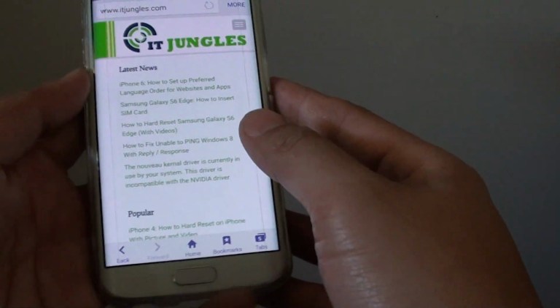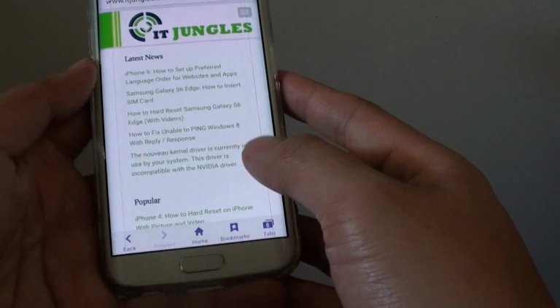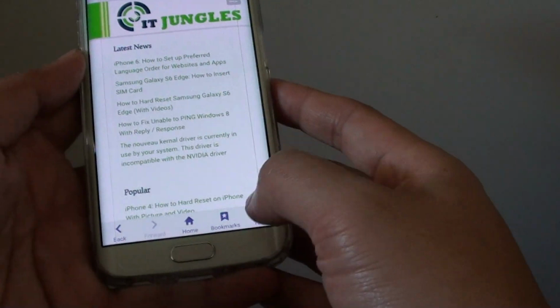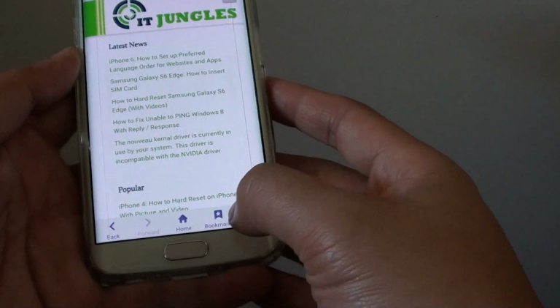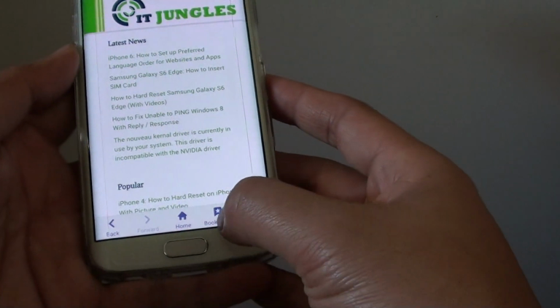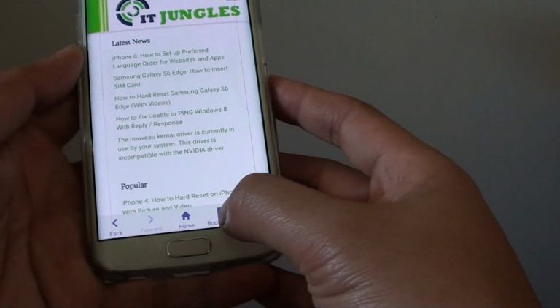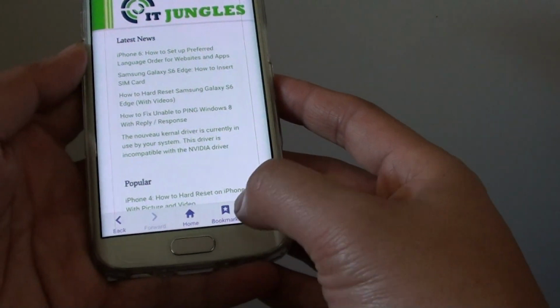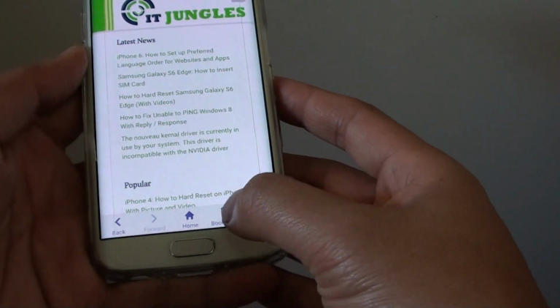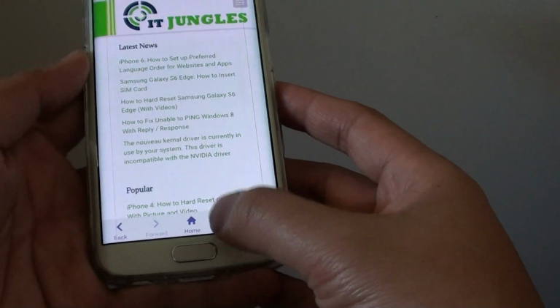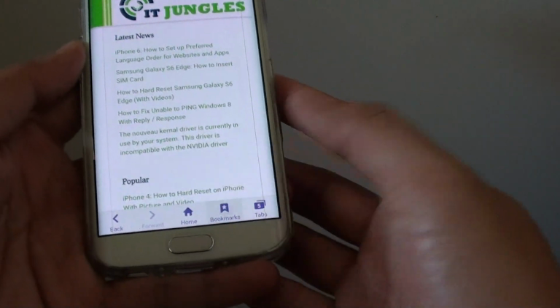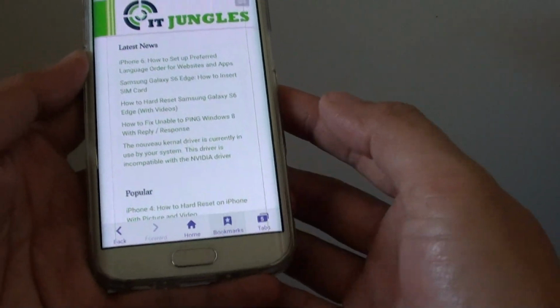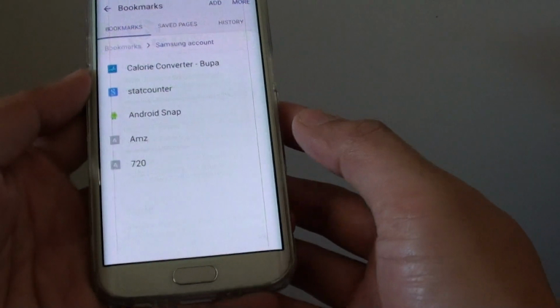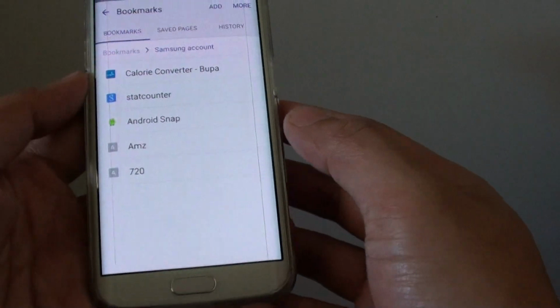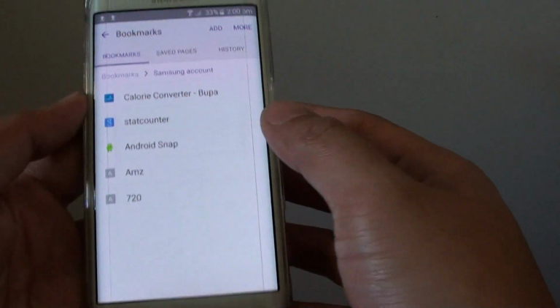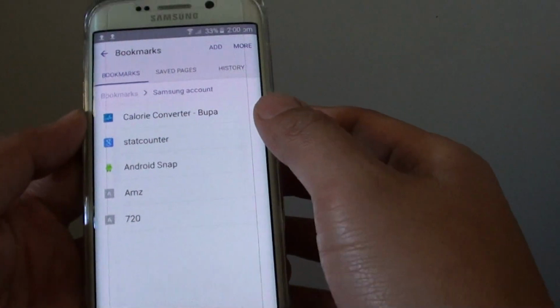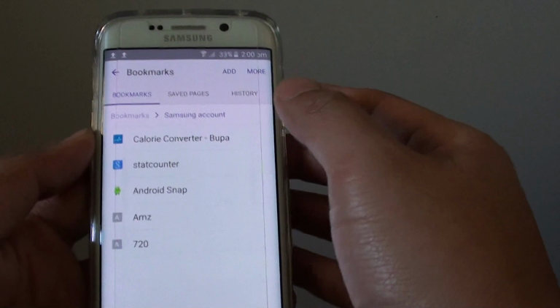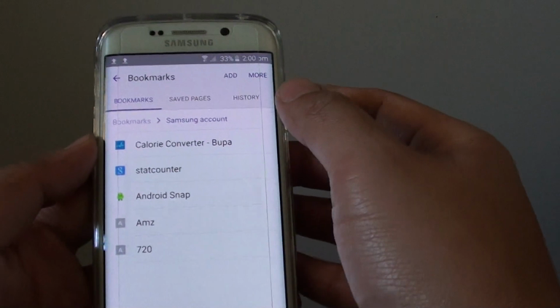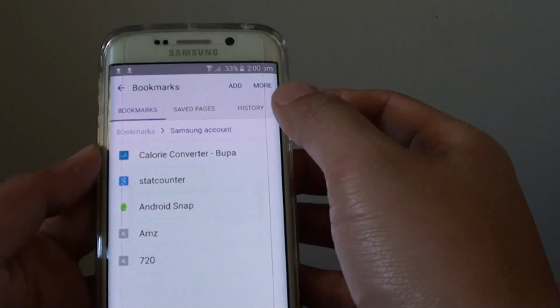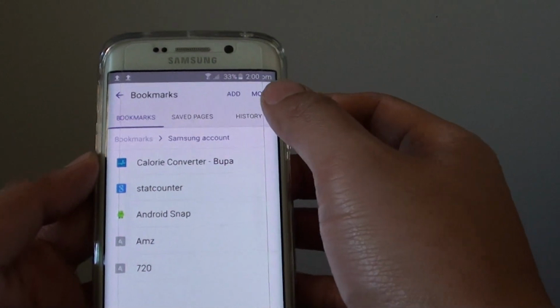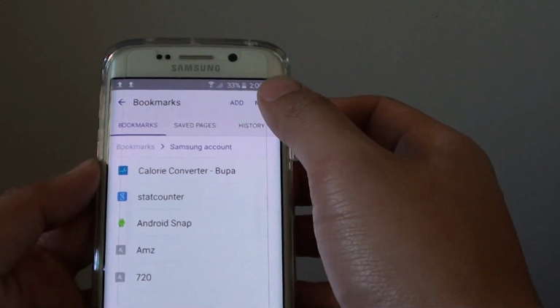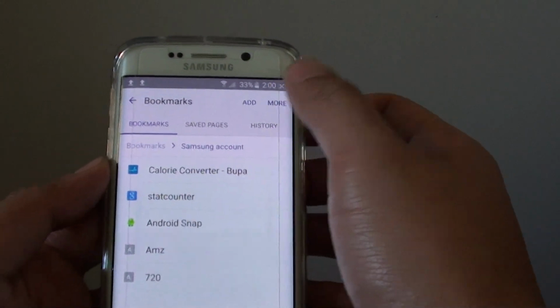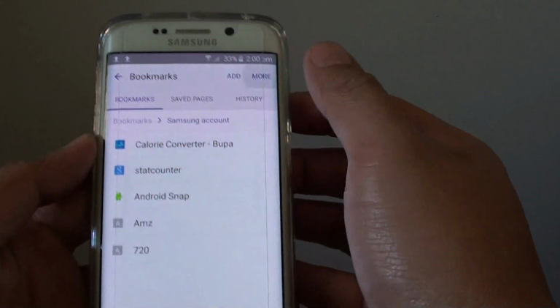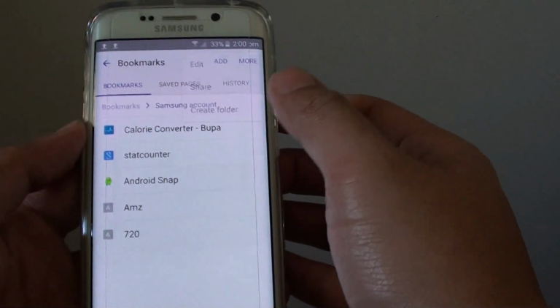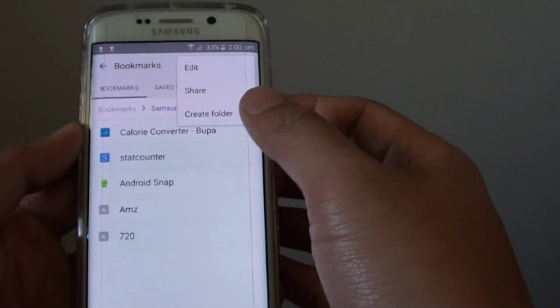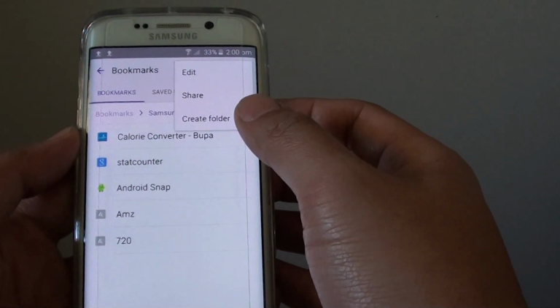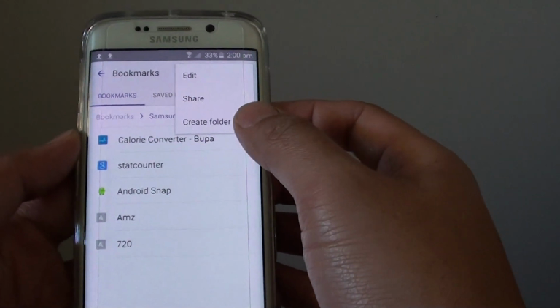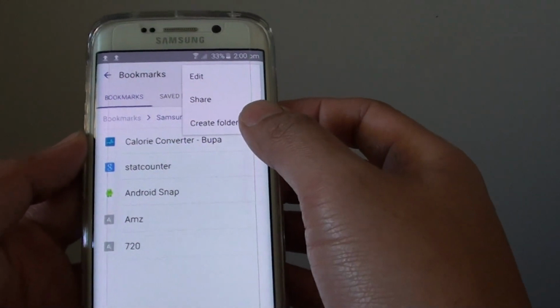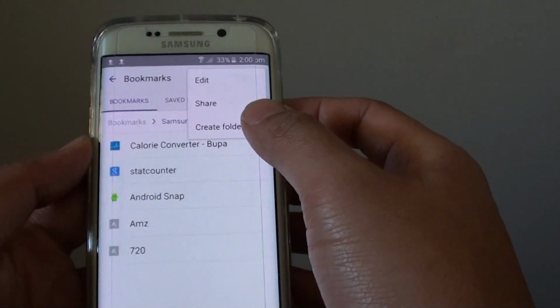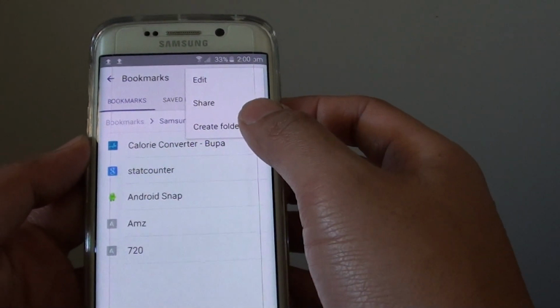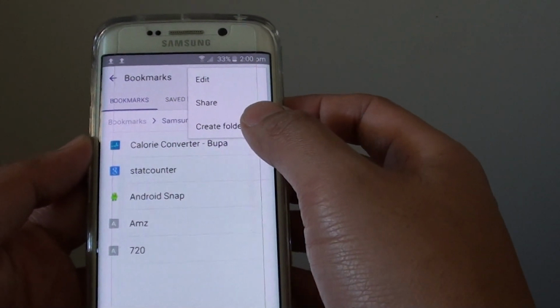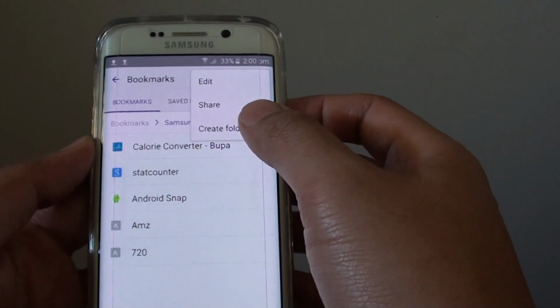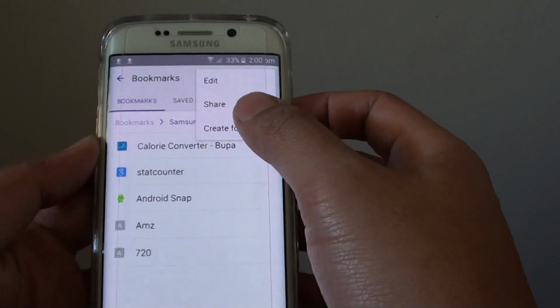Now tap on the bookmarked link at the bottom. In here, tap on More. Then choose Create Folder.